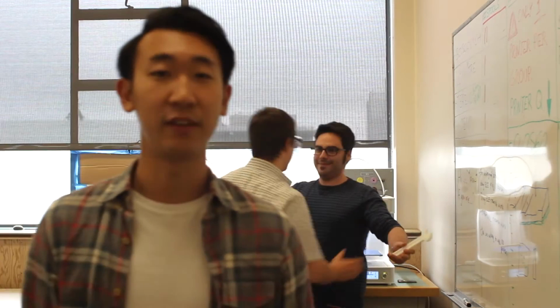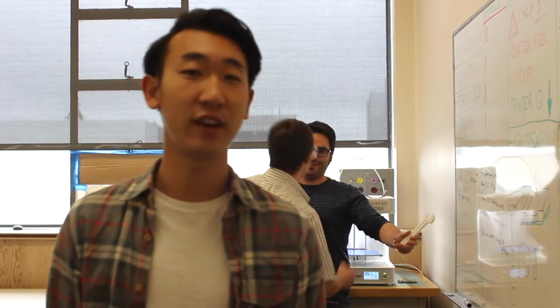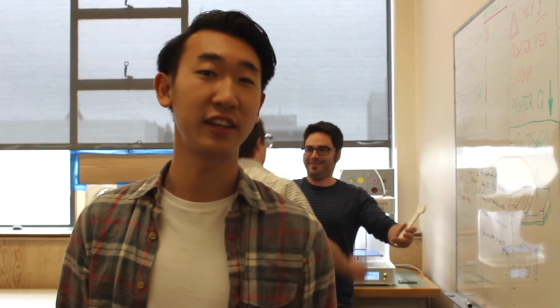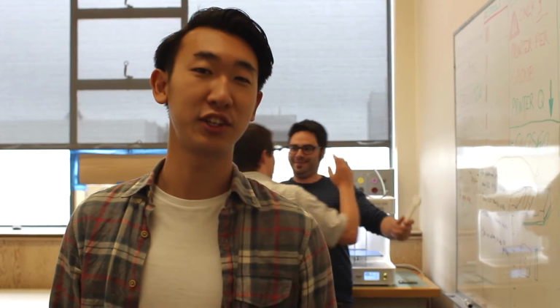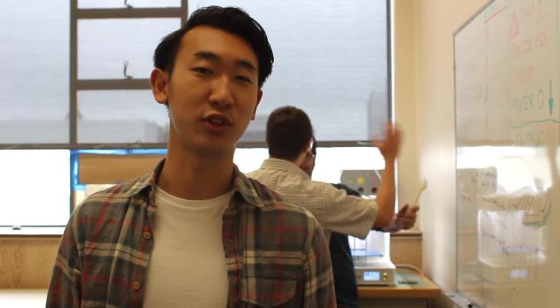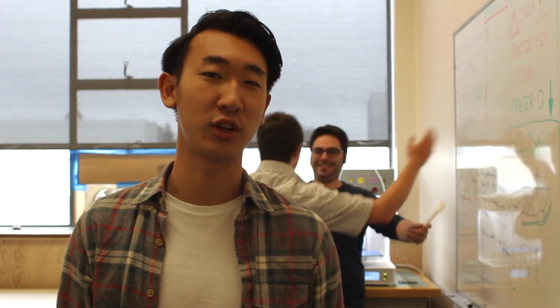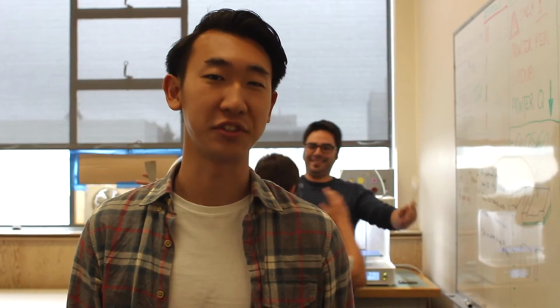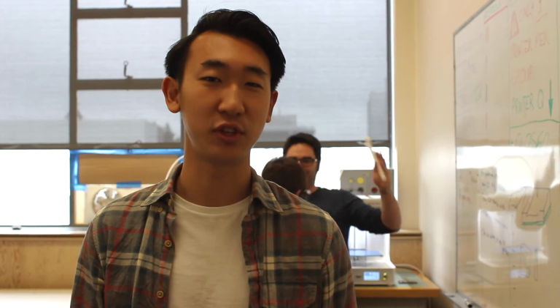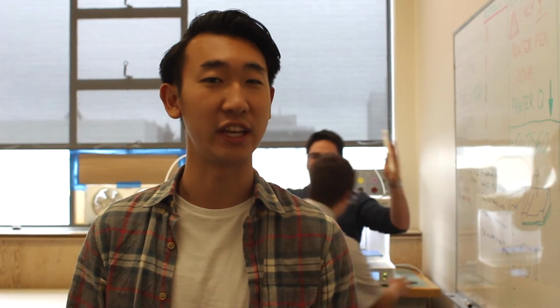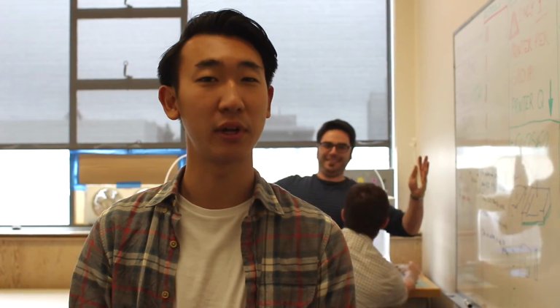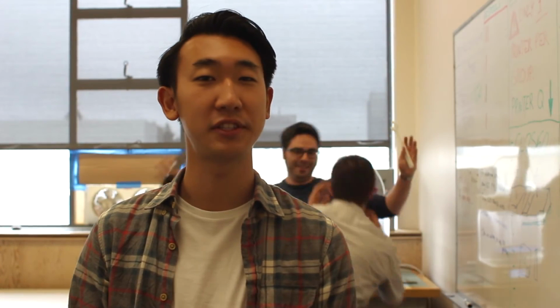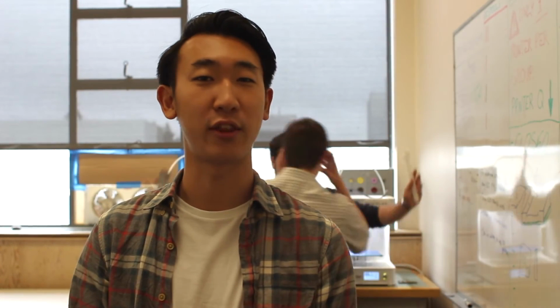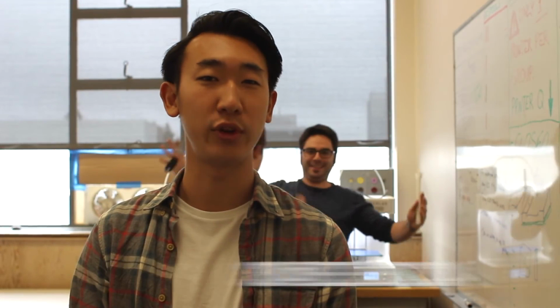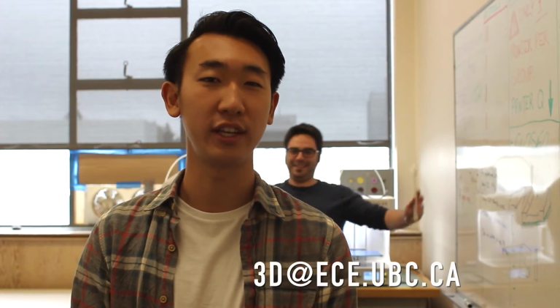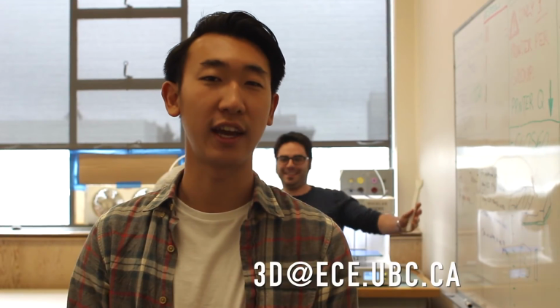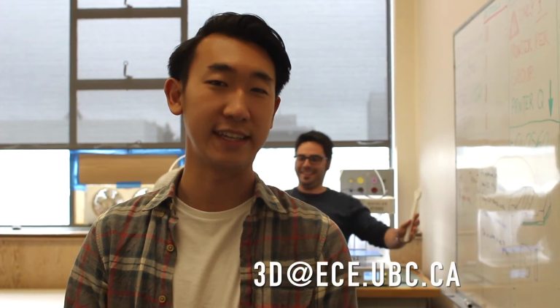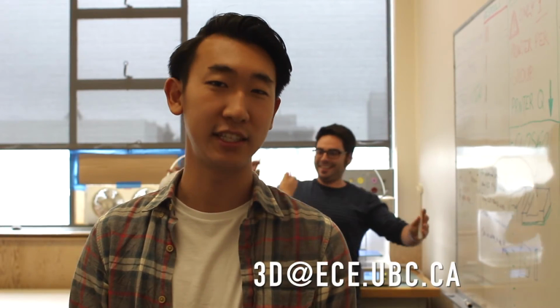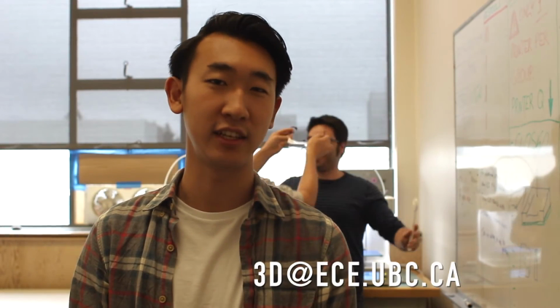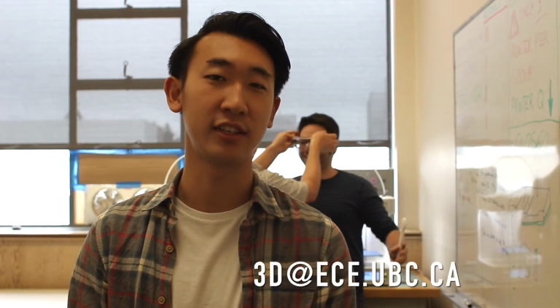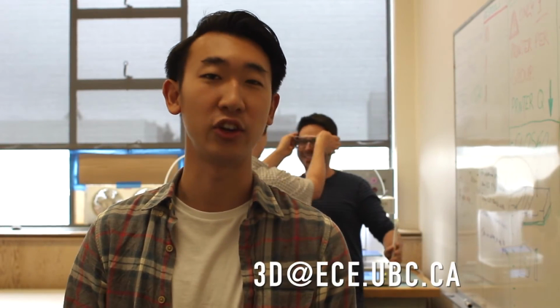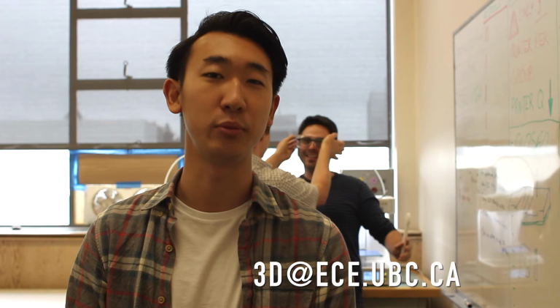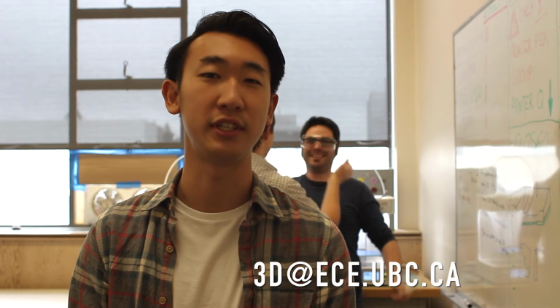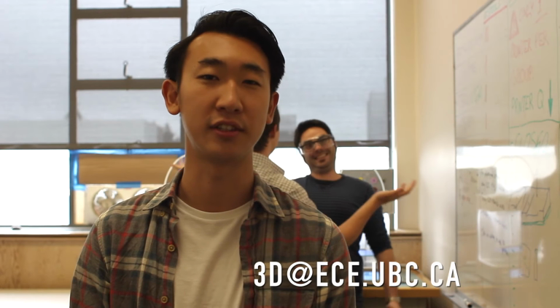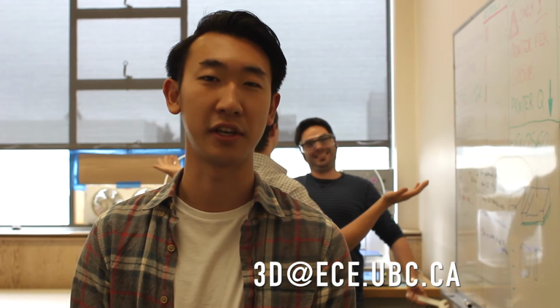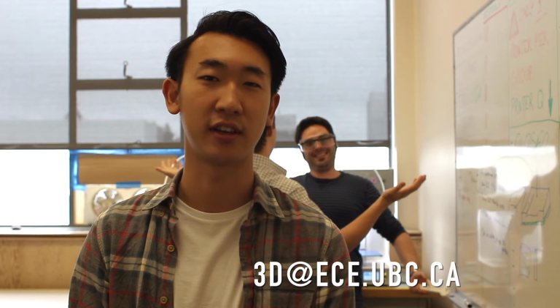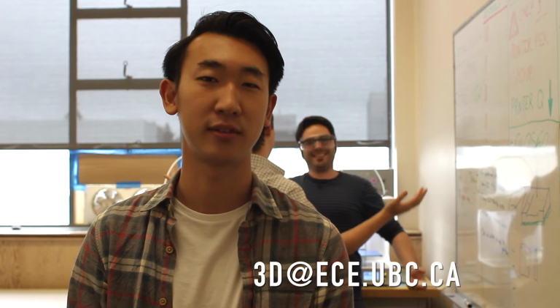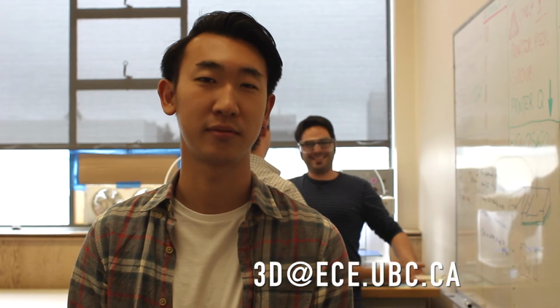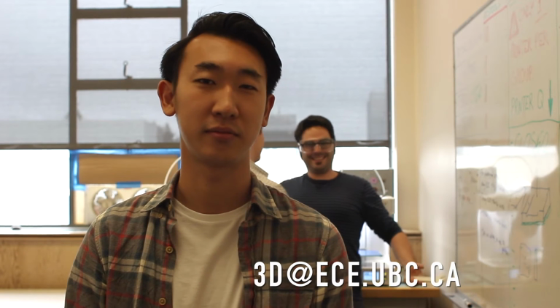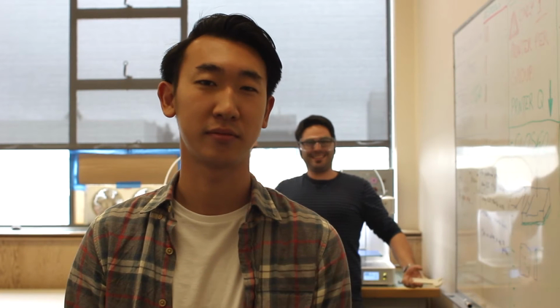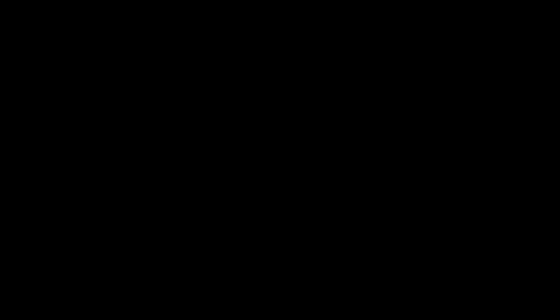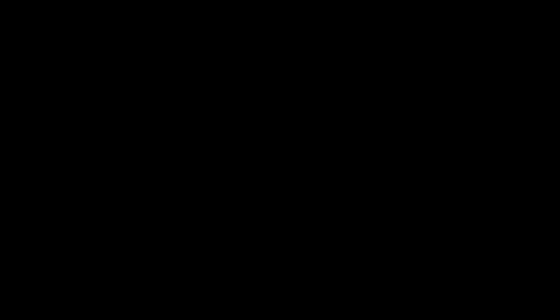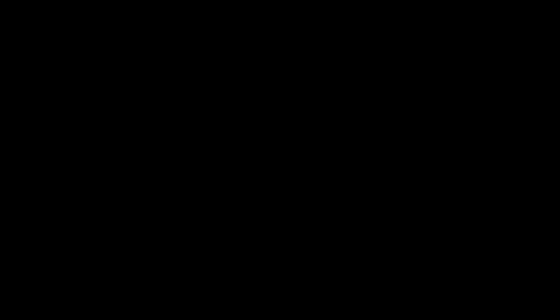If you have any additional questions, you can email us at 3d@ece.ubc.ca. Thank you.